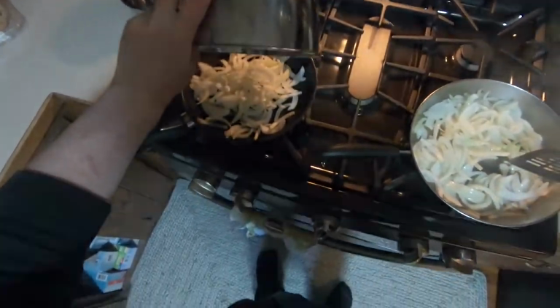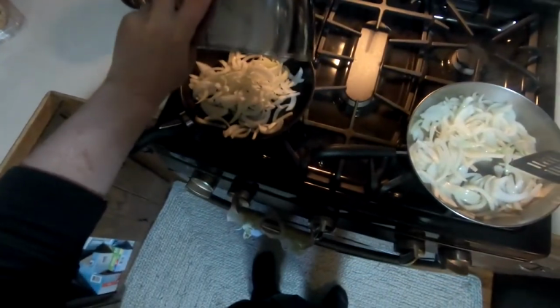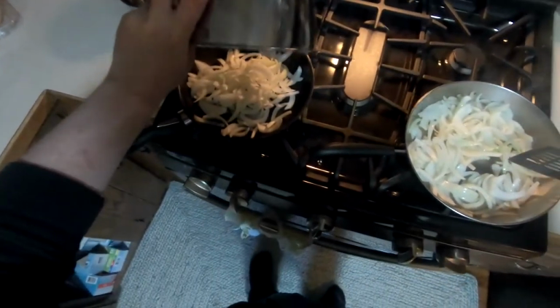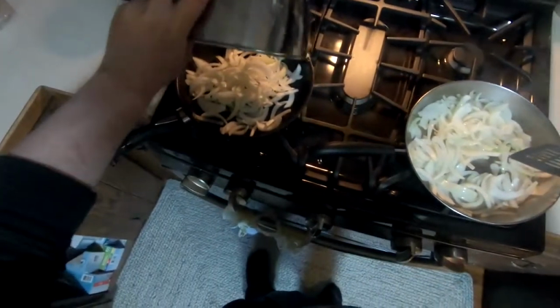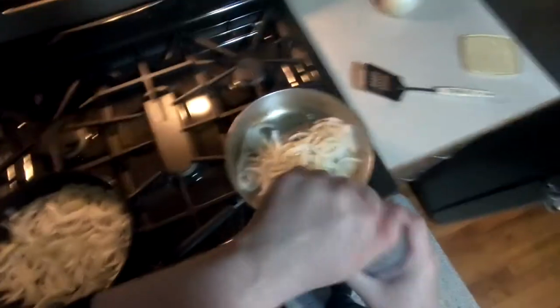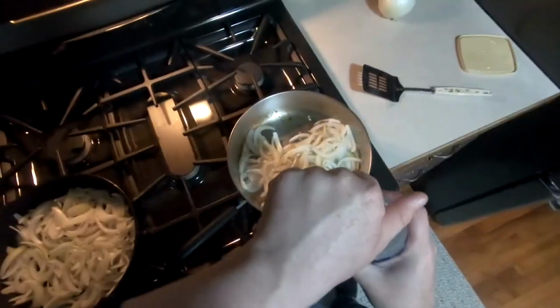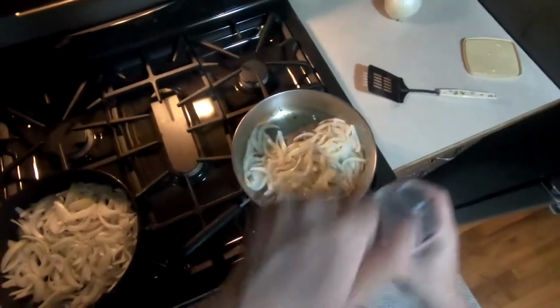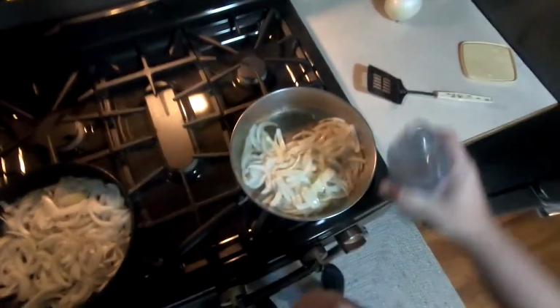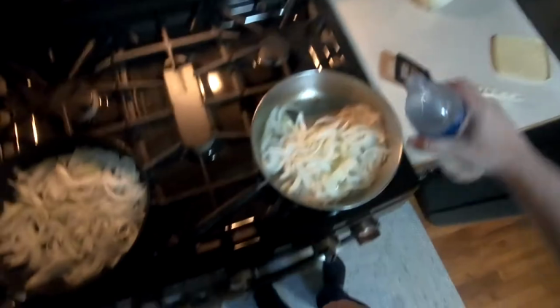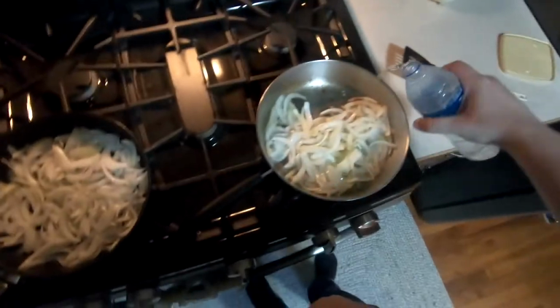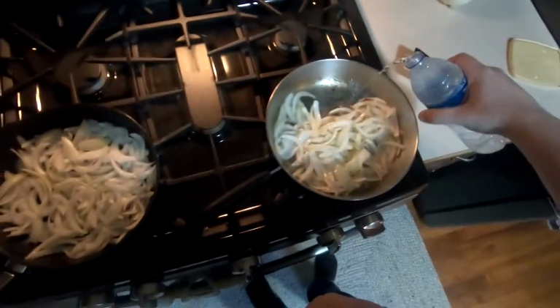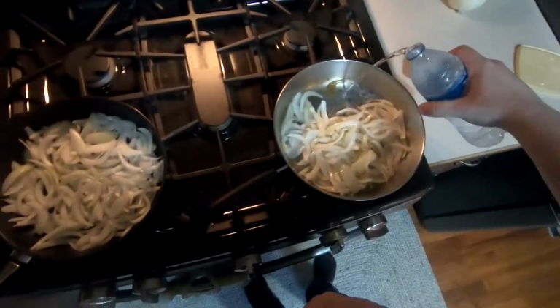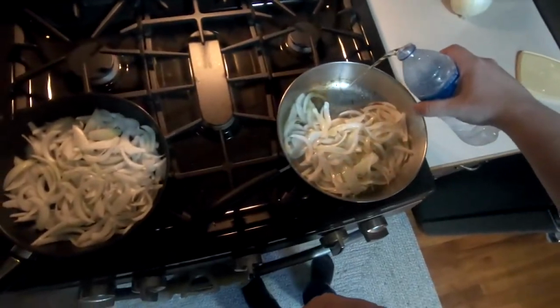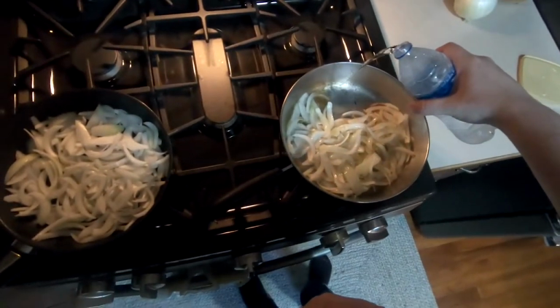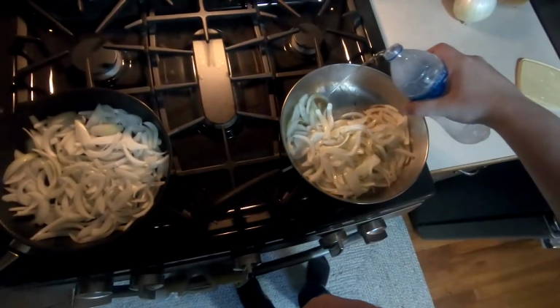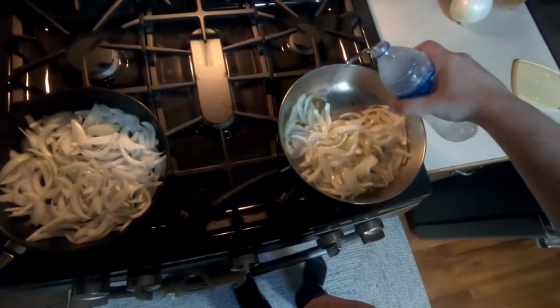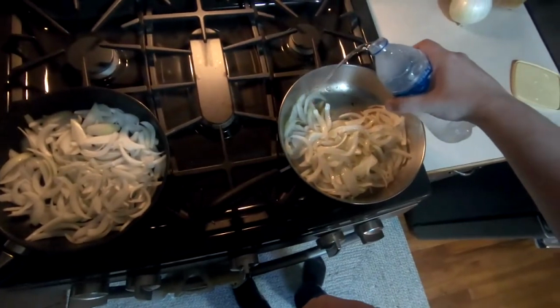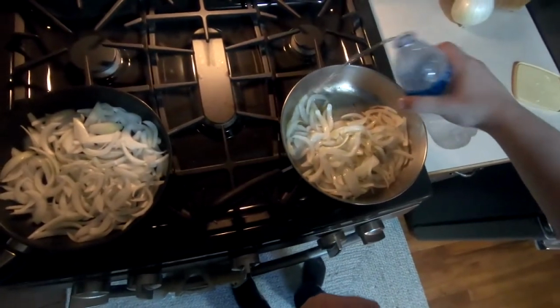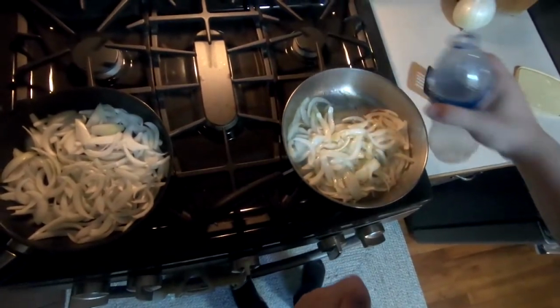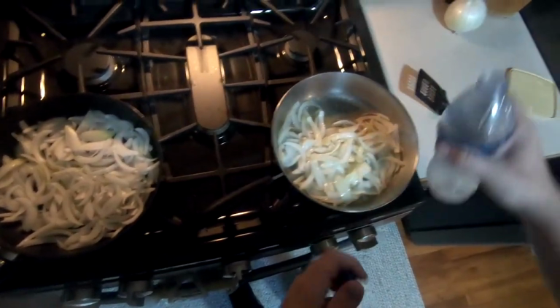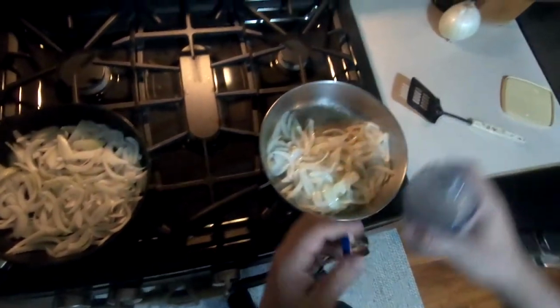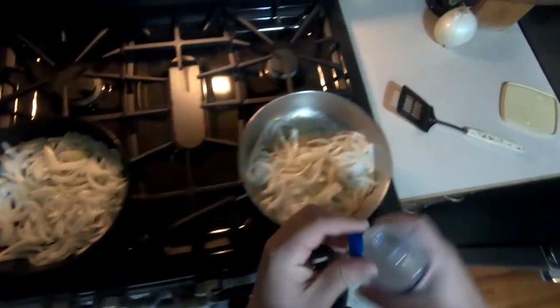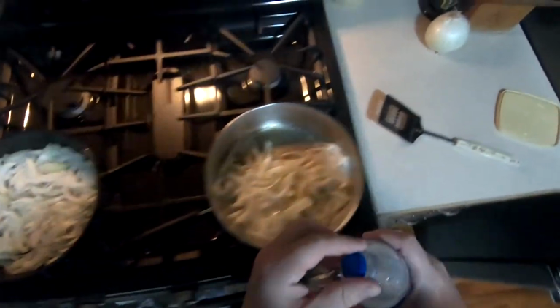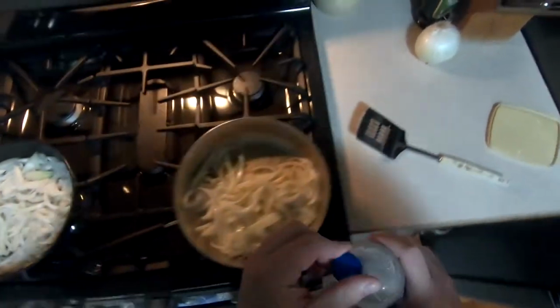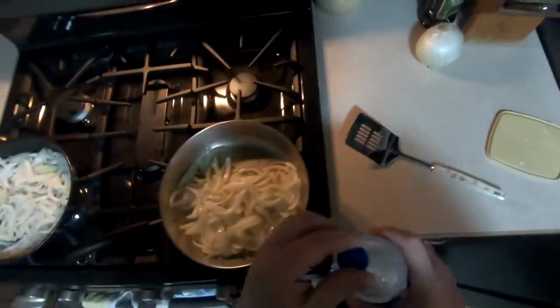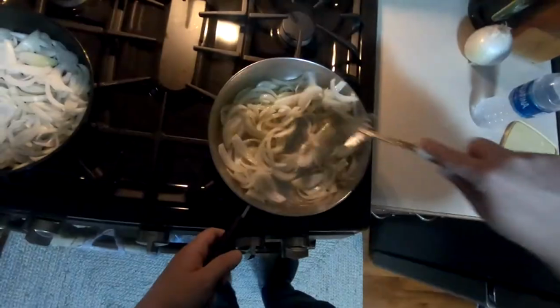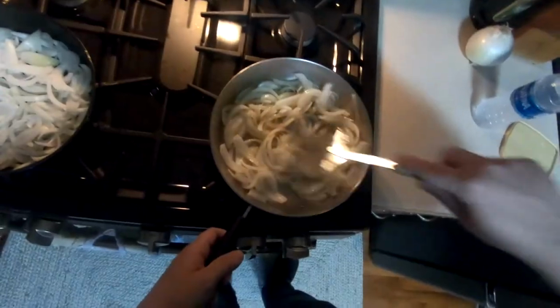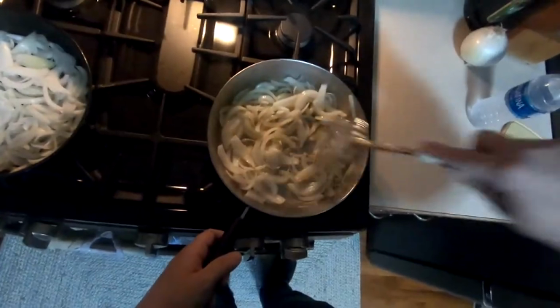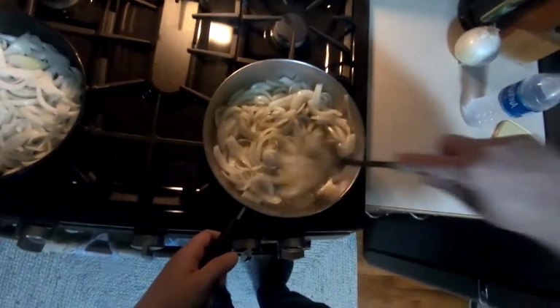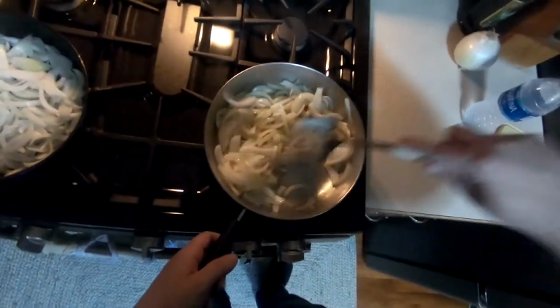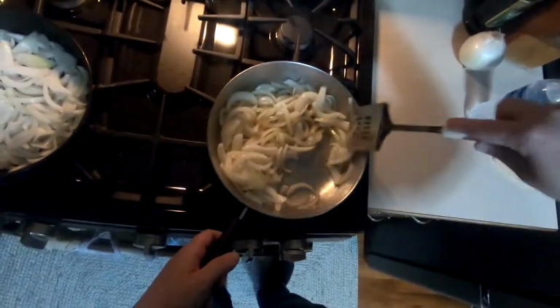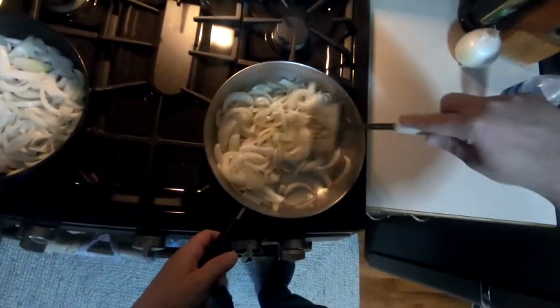When the pan gets a bit too much onion fond for comfort, give it a little deglazing with some humble bottled water.